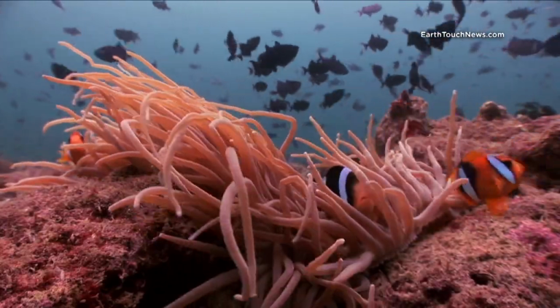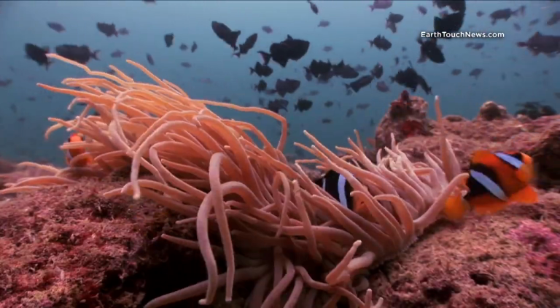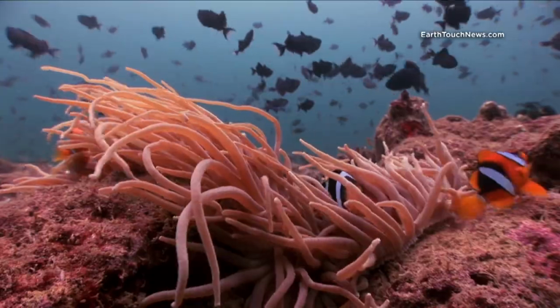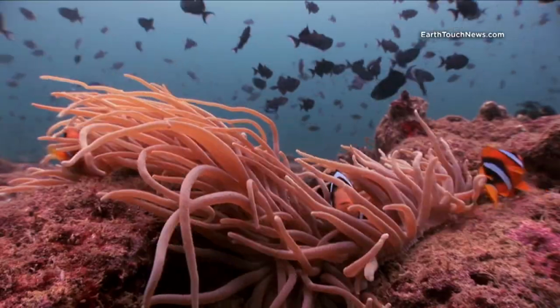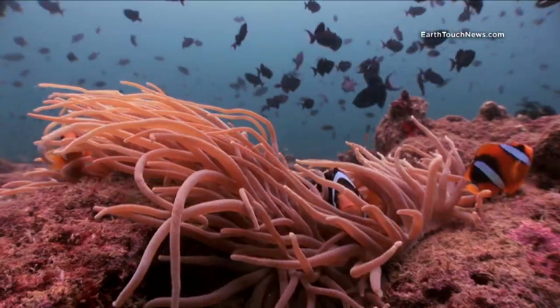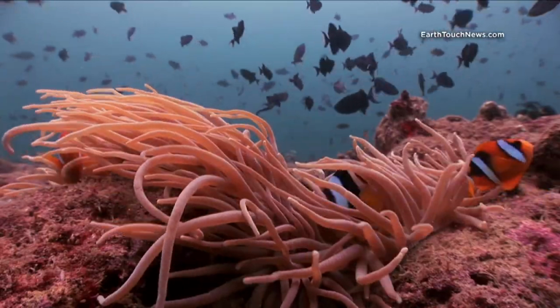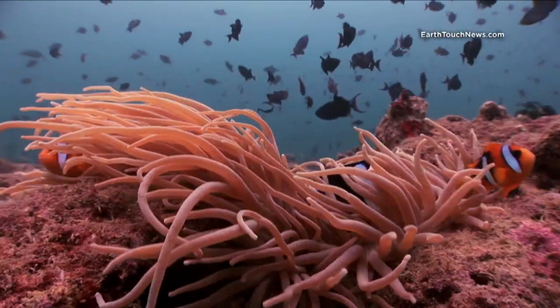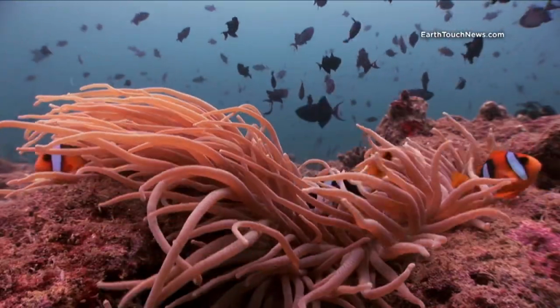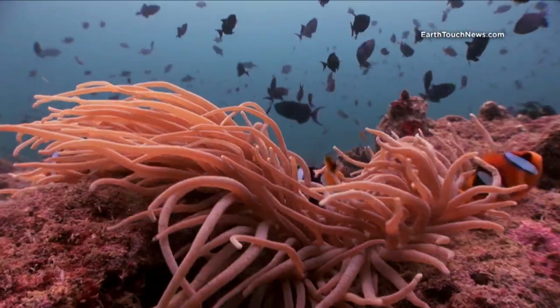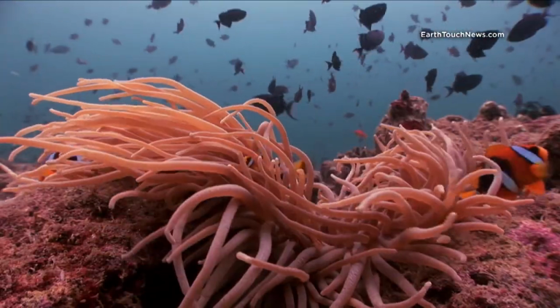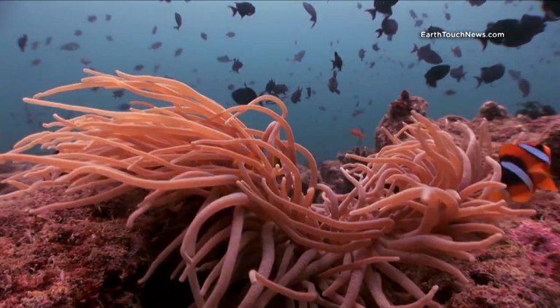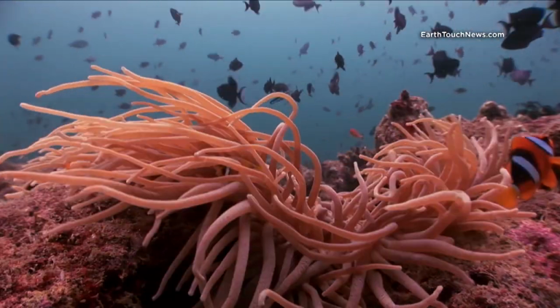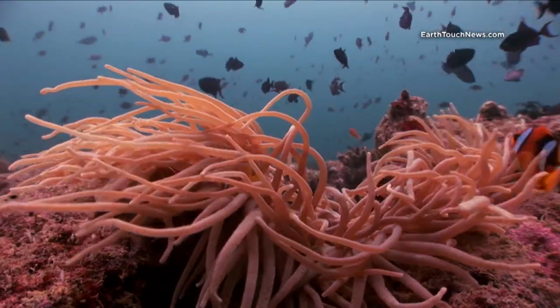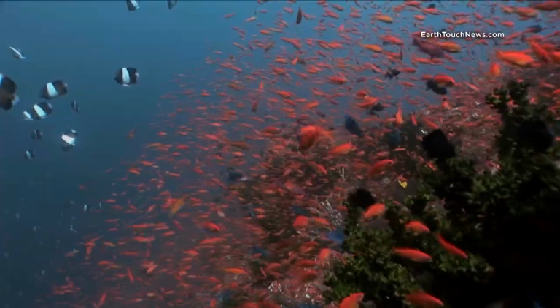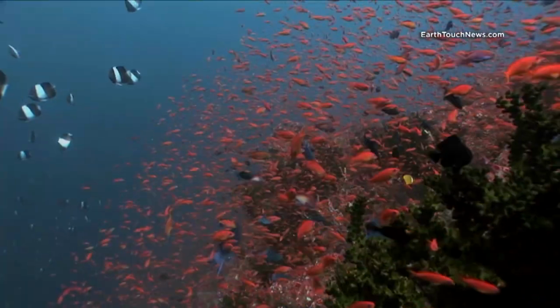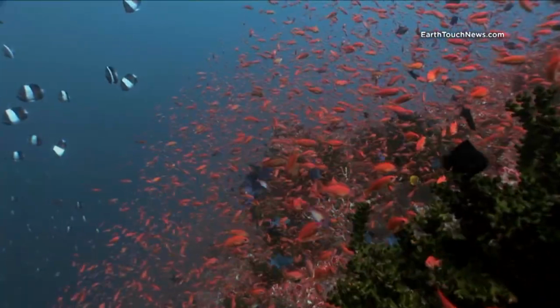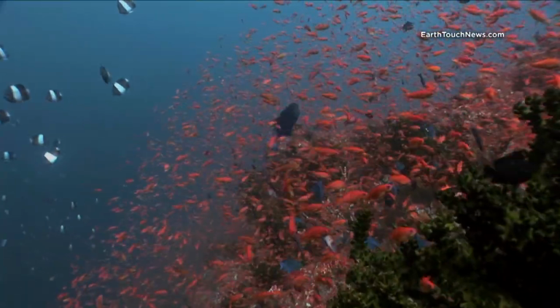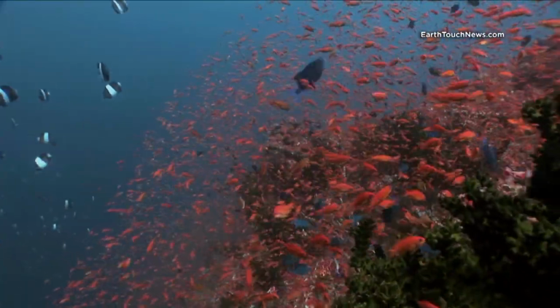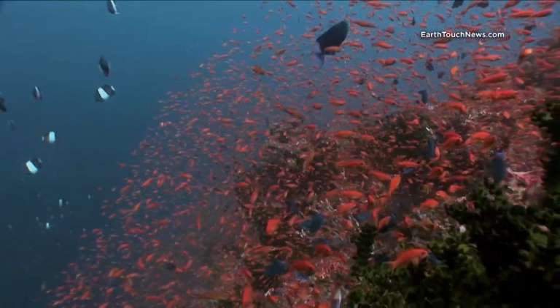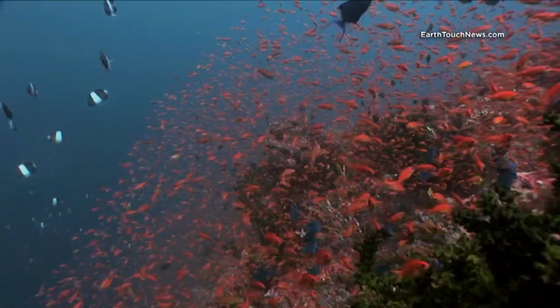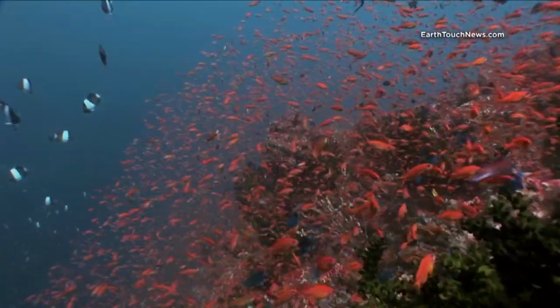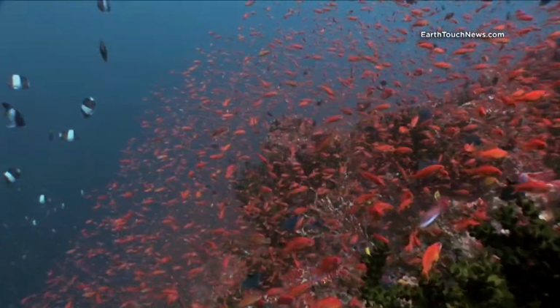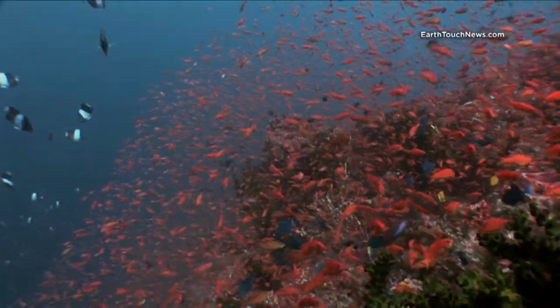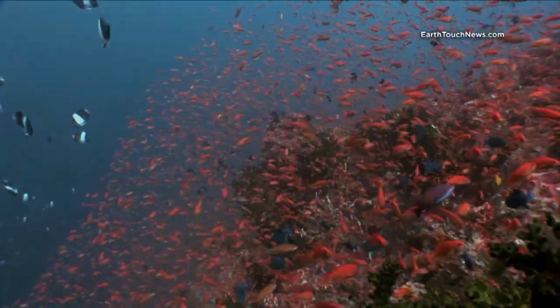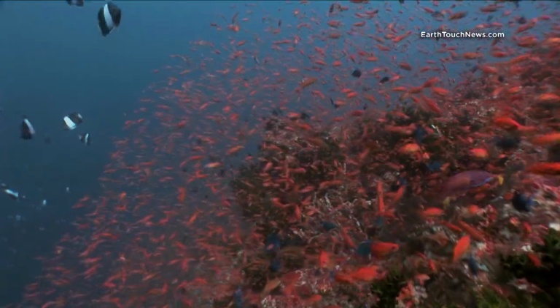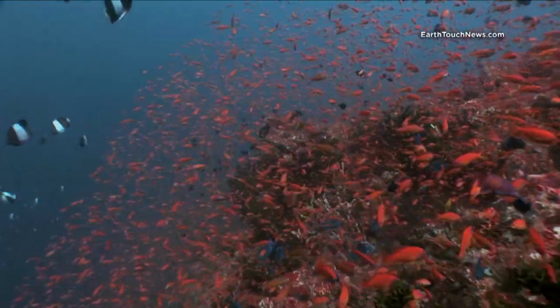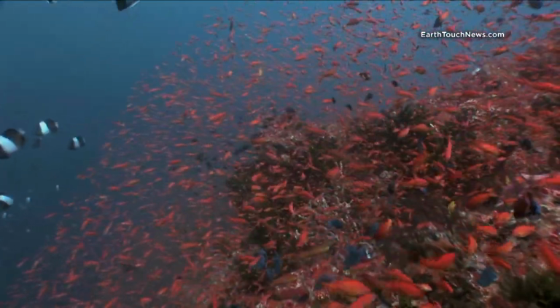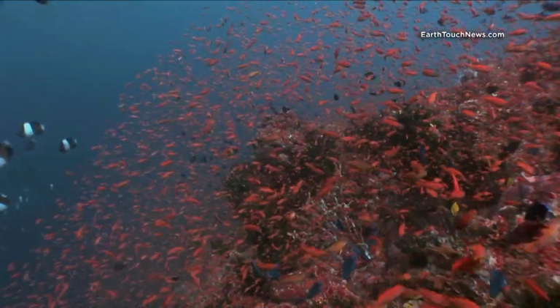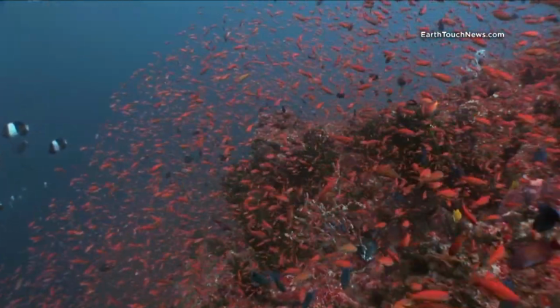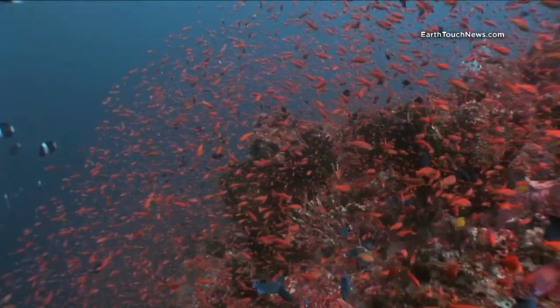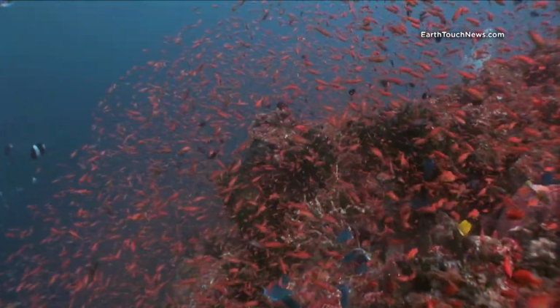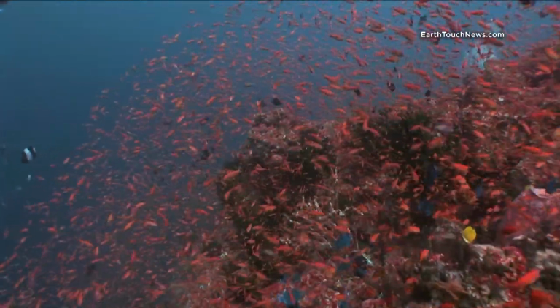Much of the reef is covered with these little red fish, and they are called basslets.